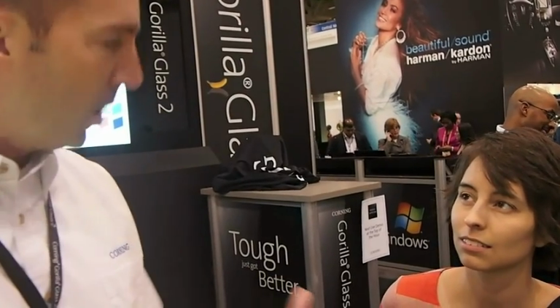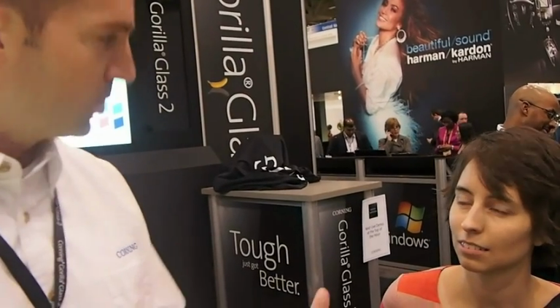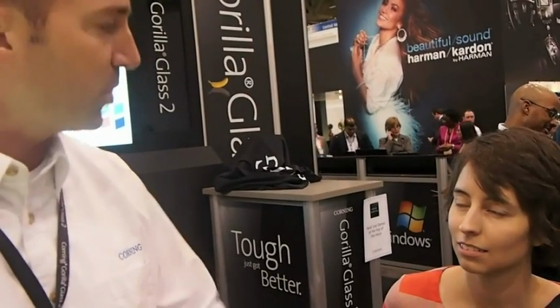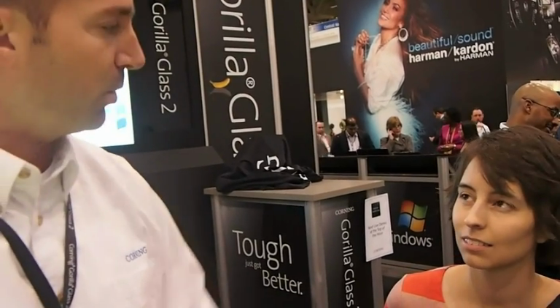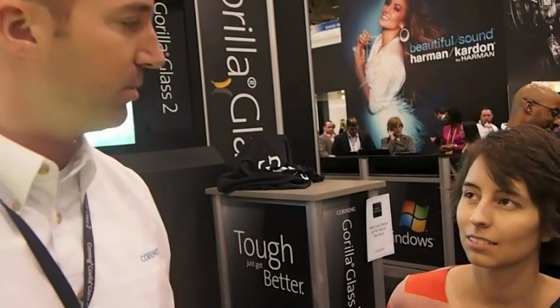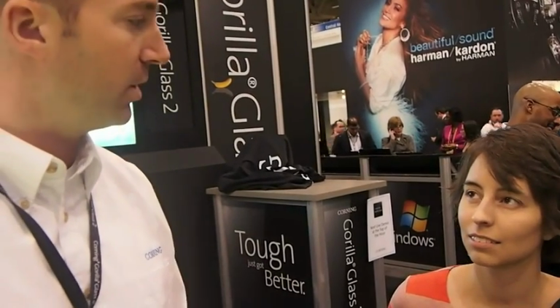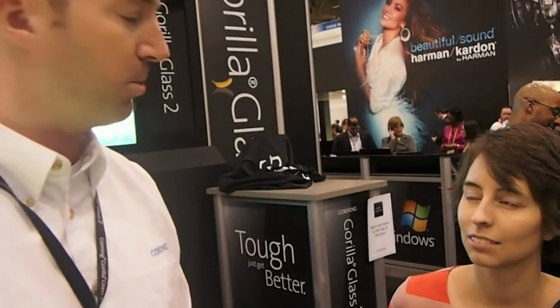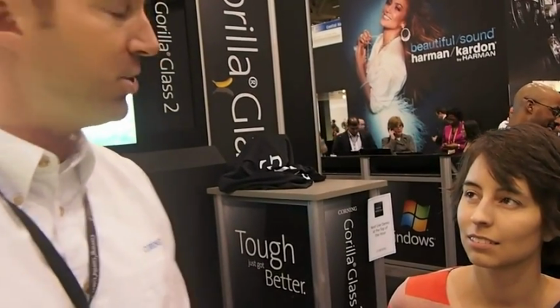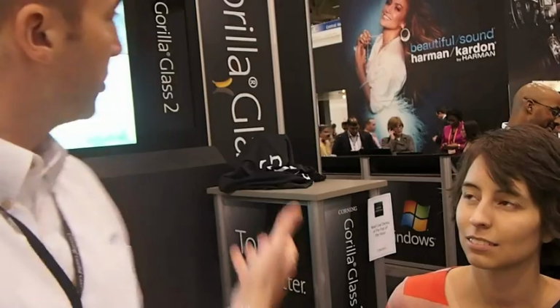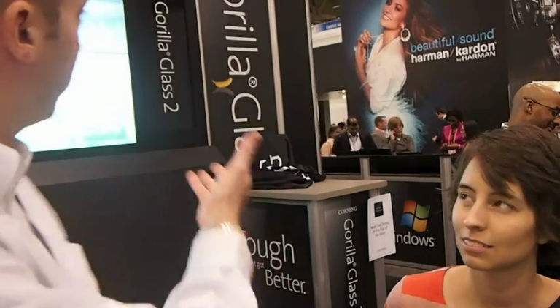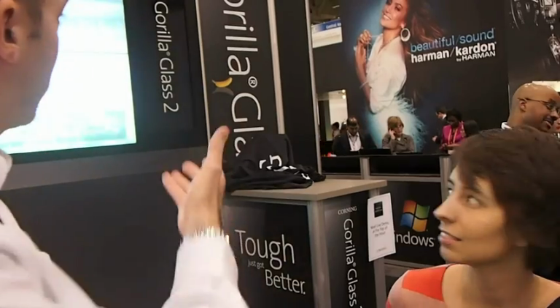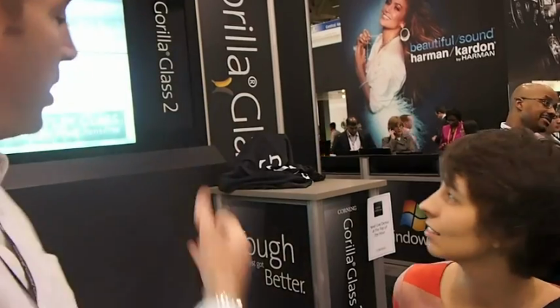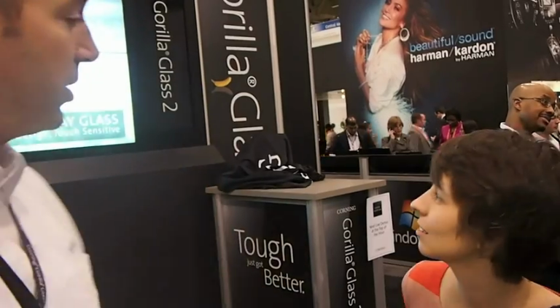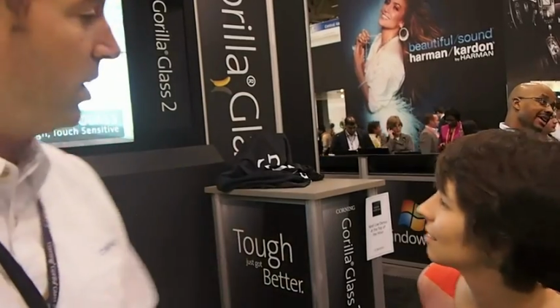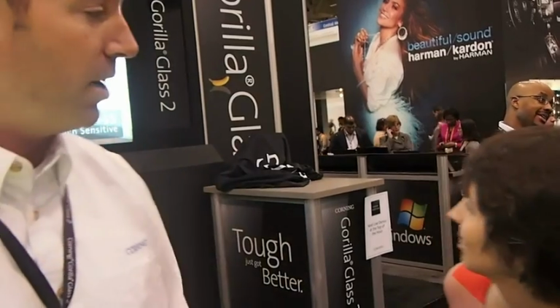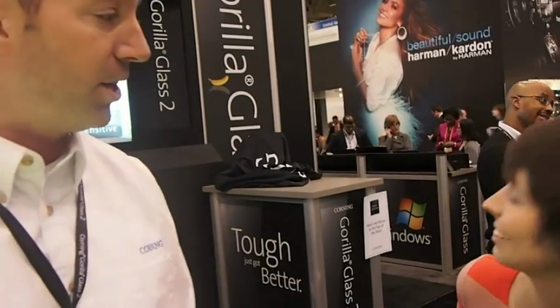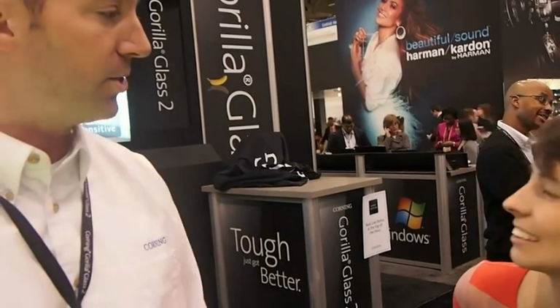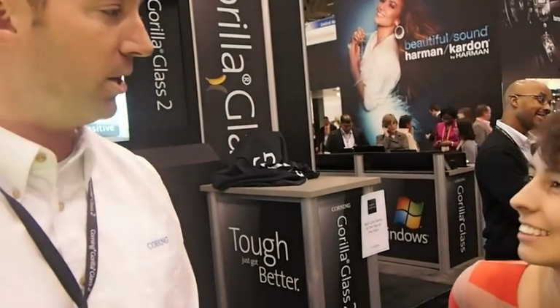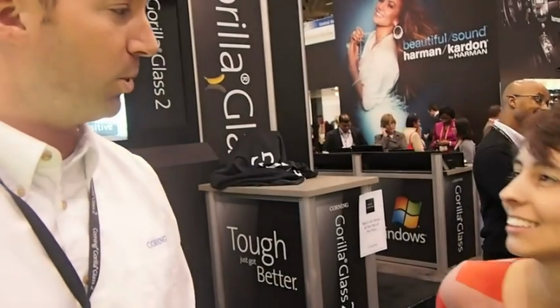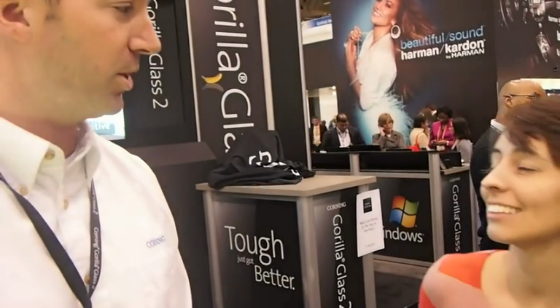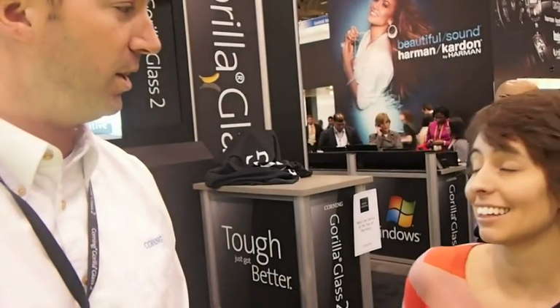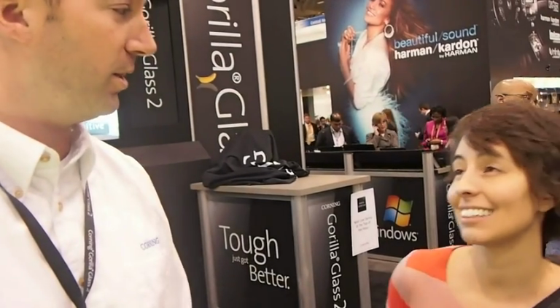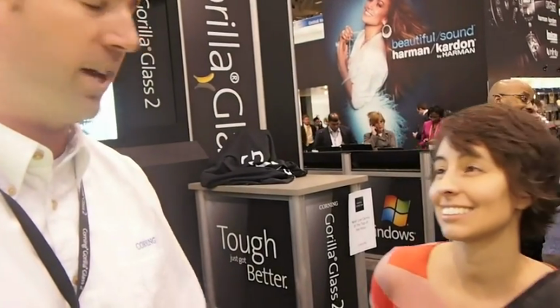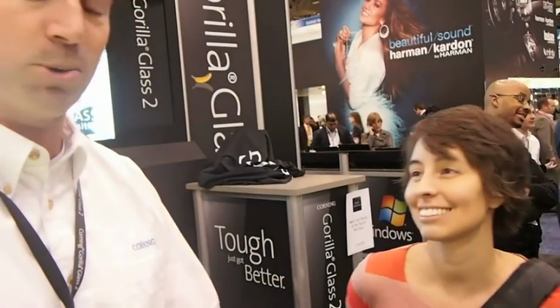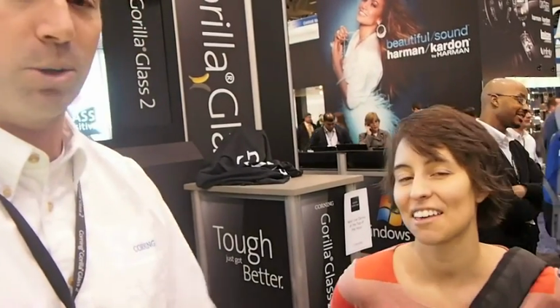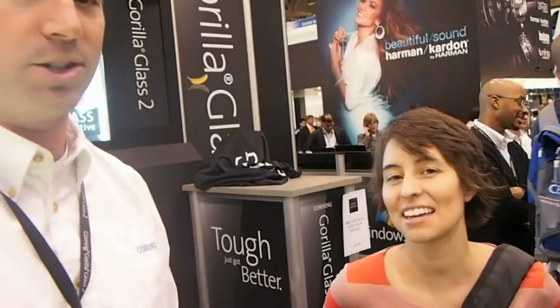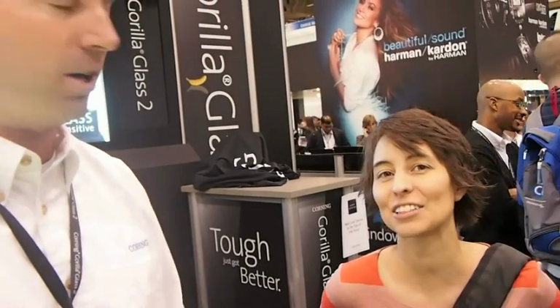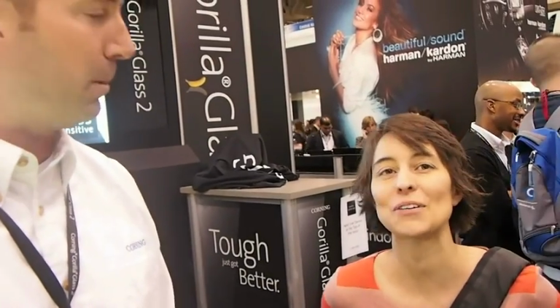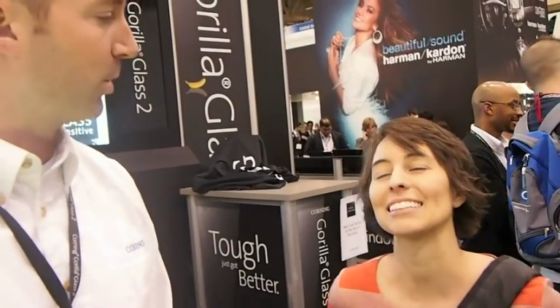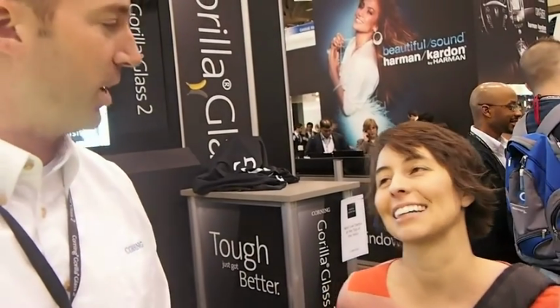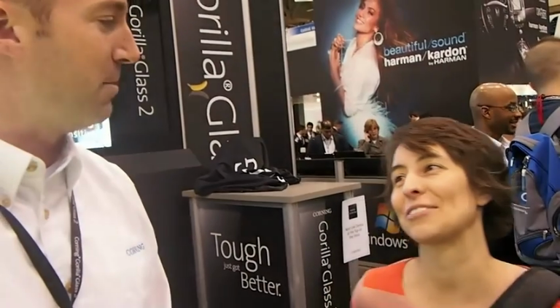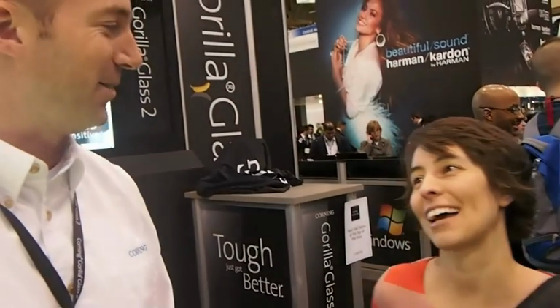So those are the three things, but as you can tell from our signage, thin is in once again. That's really what people are excited about — thin is always in, right?